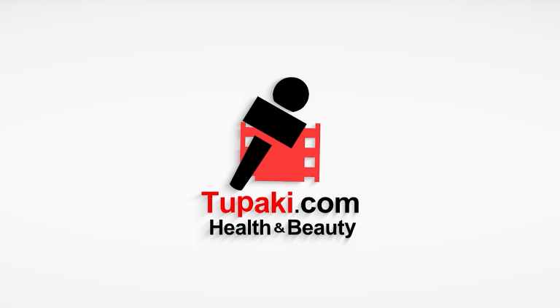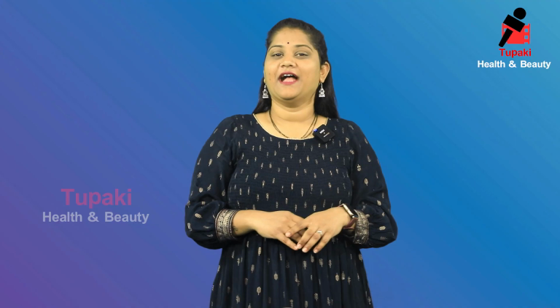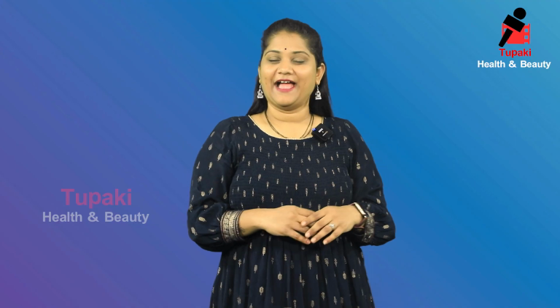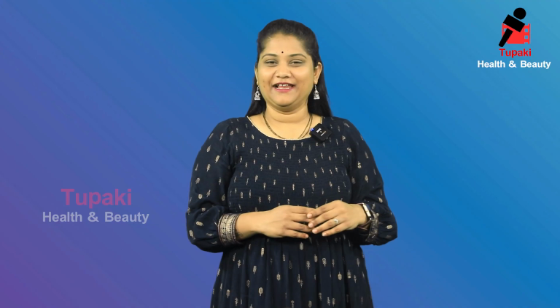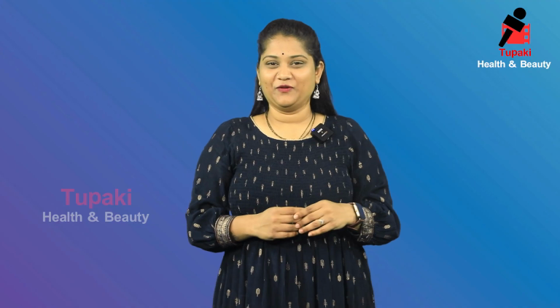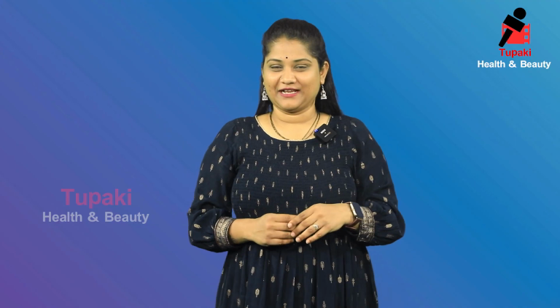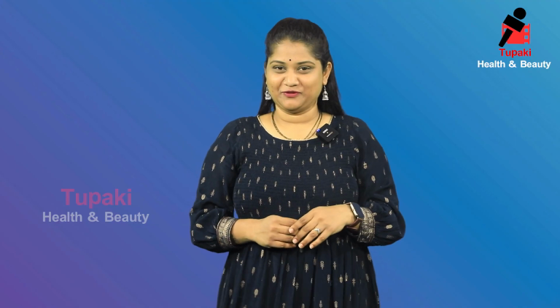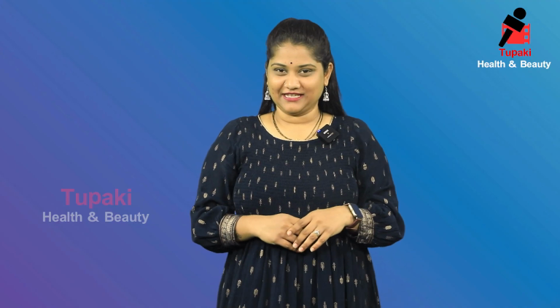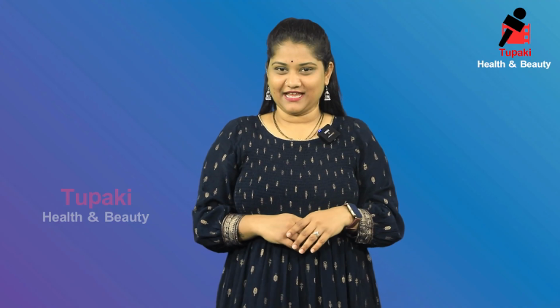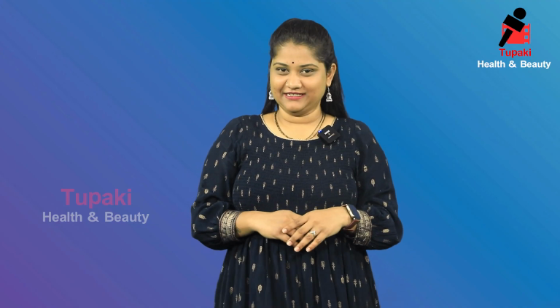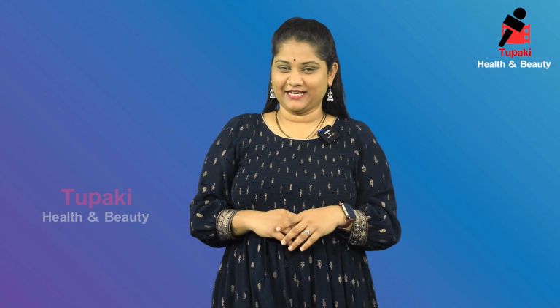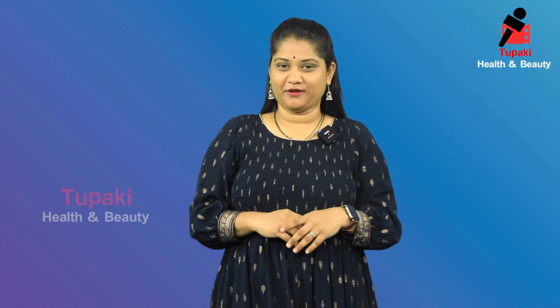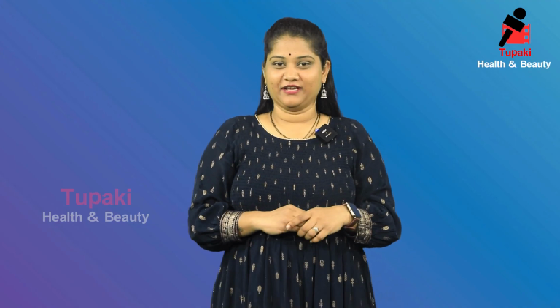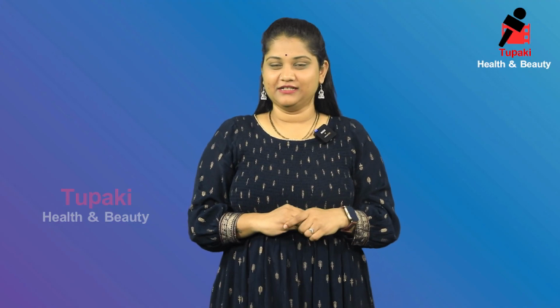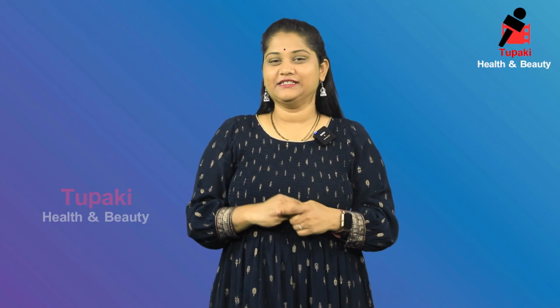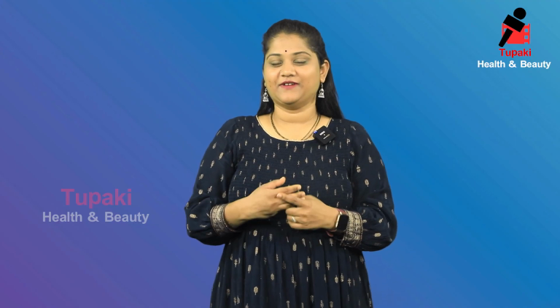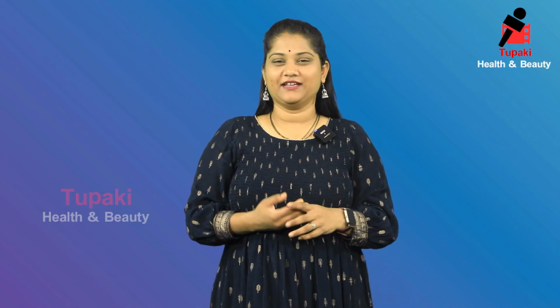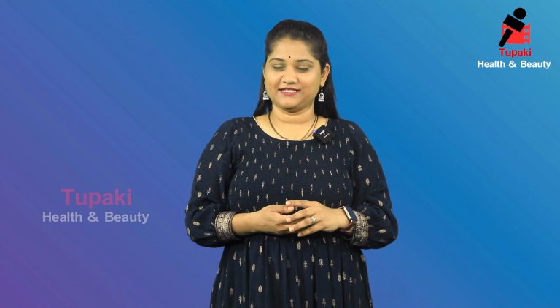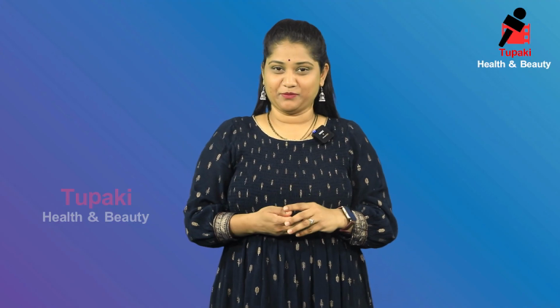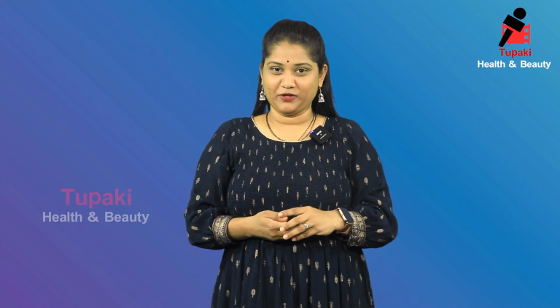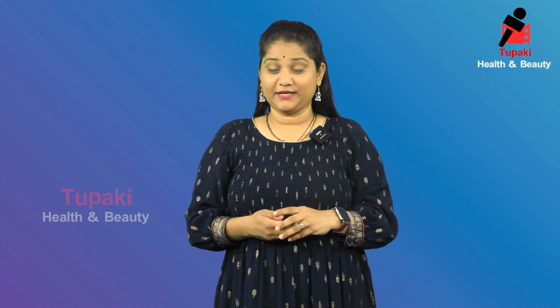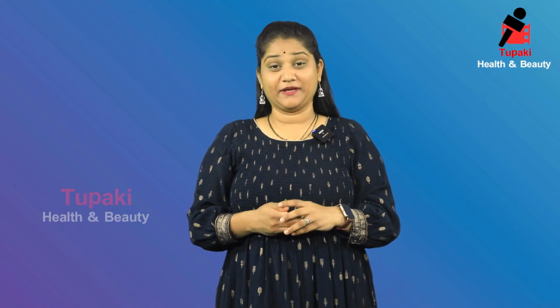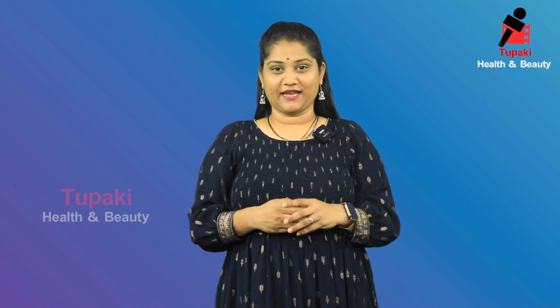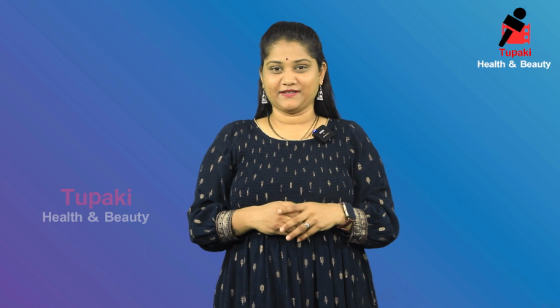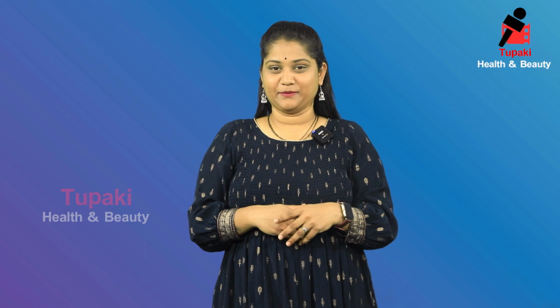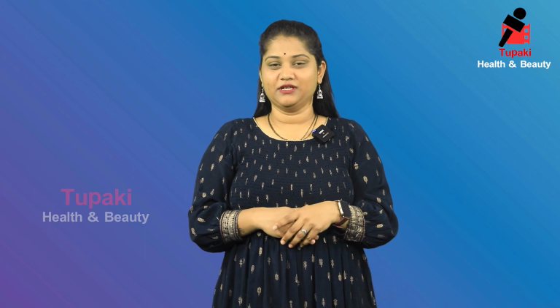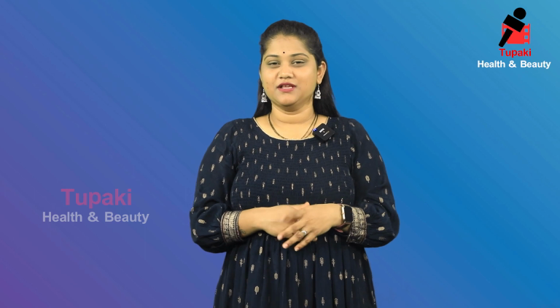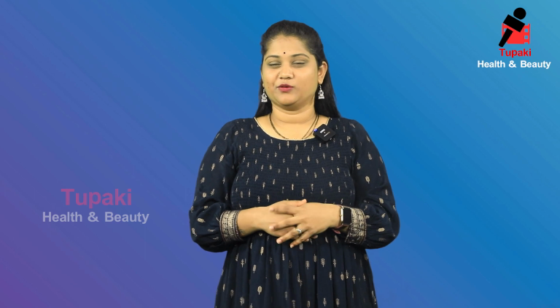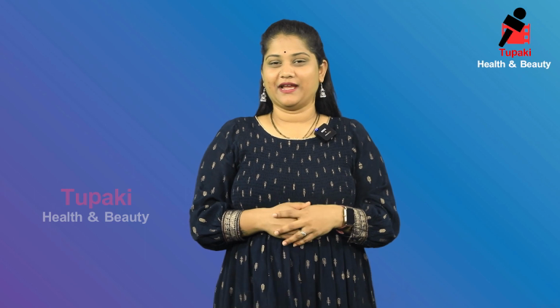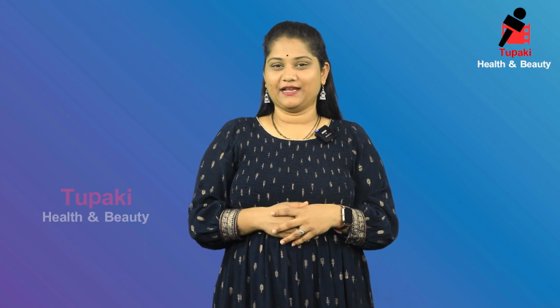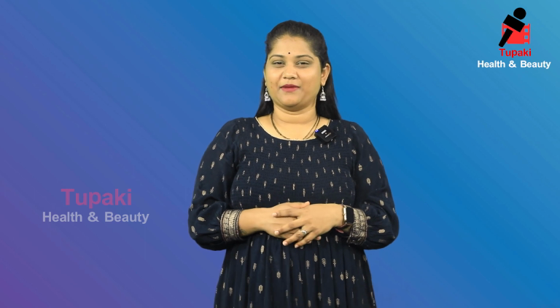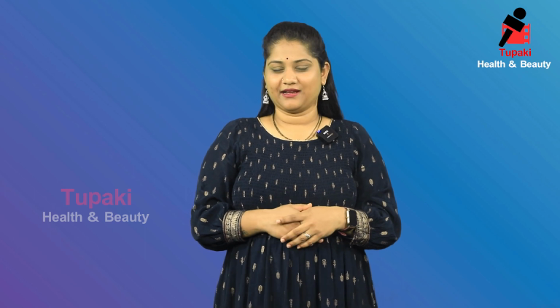Hi, hello and welcome to our channel. I am Avonika. I am going to talk about hair serum in the market.